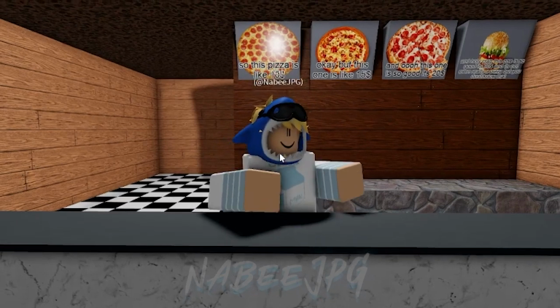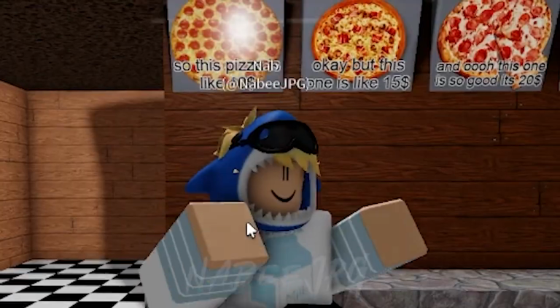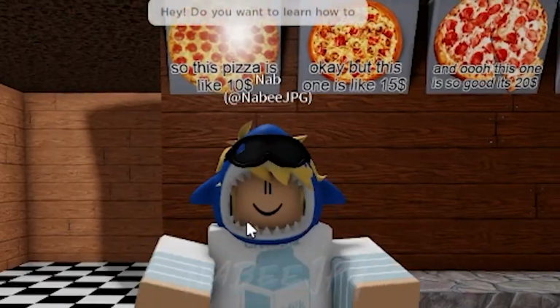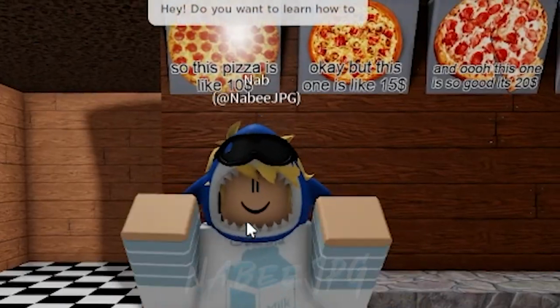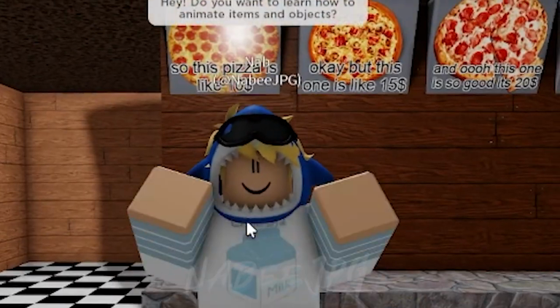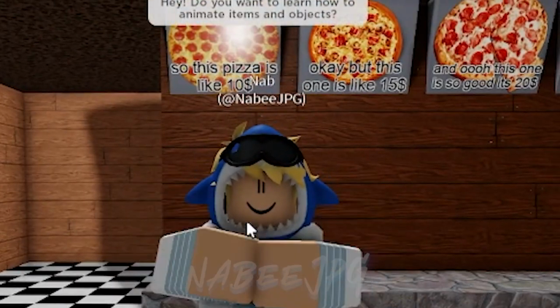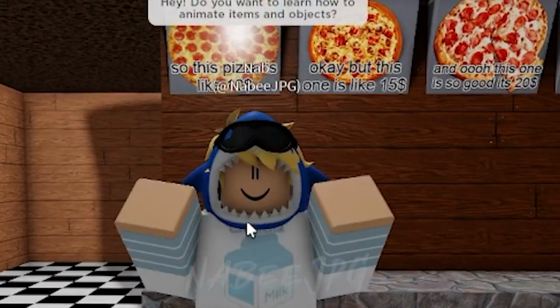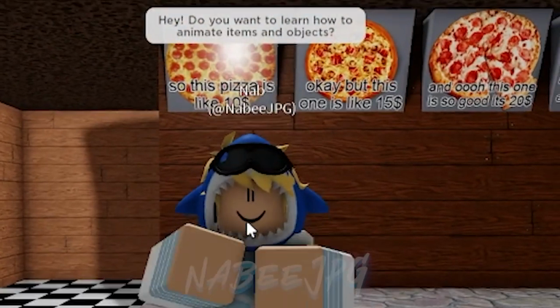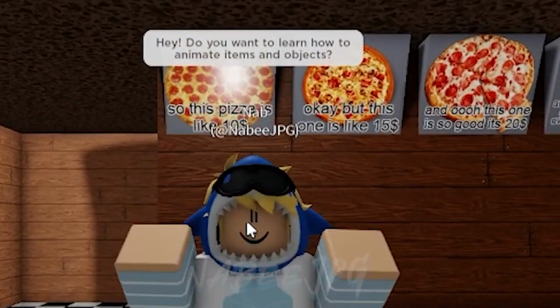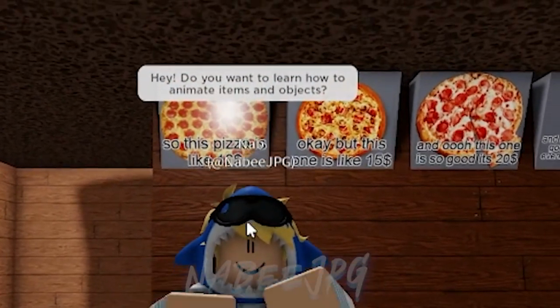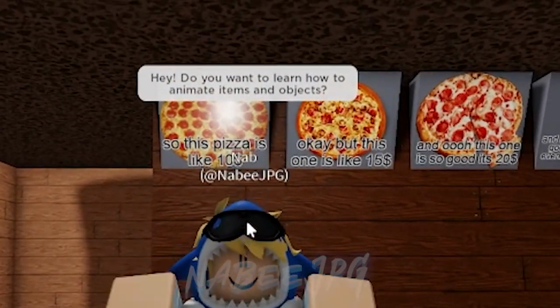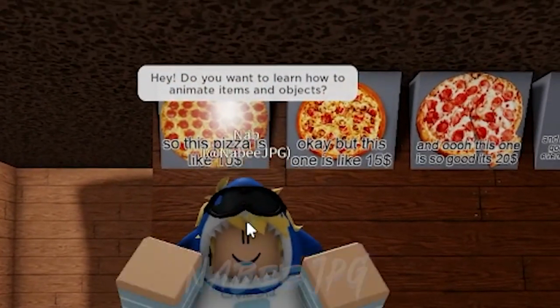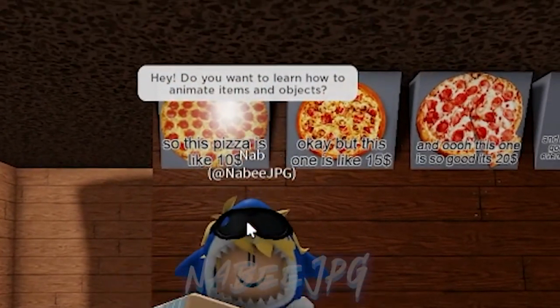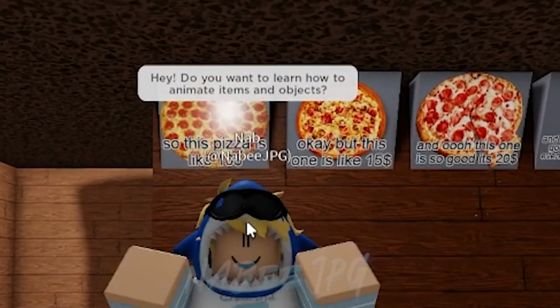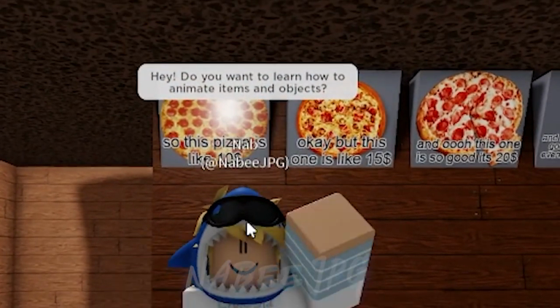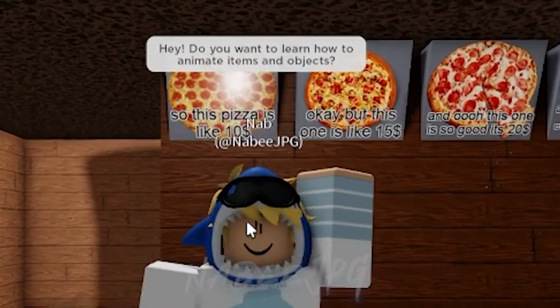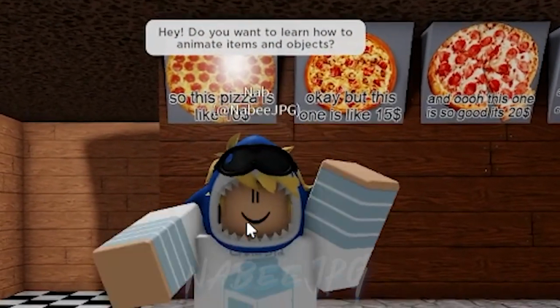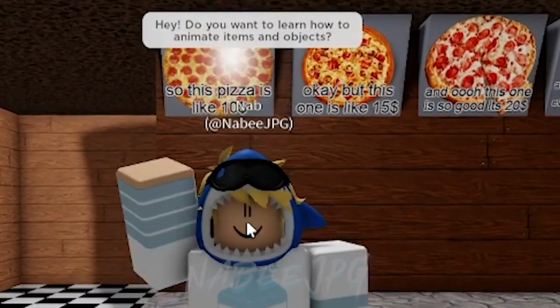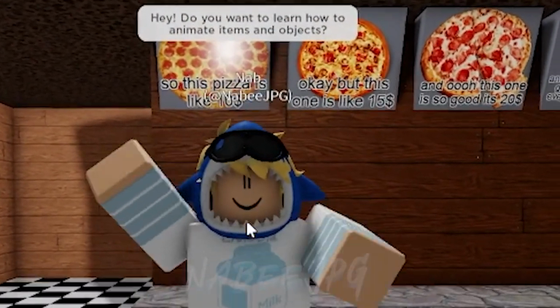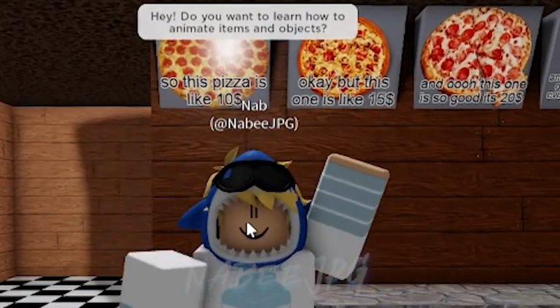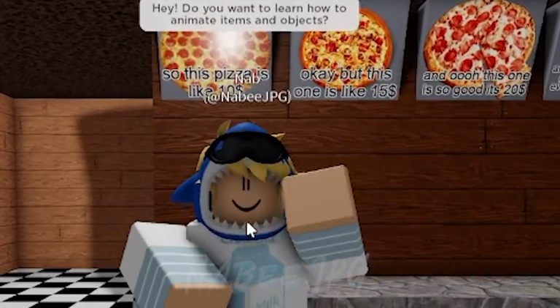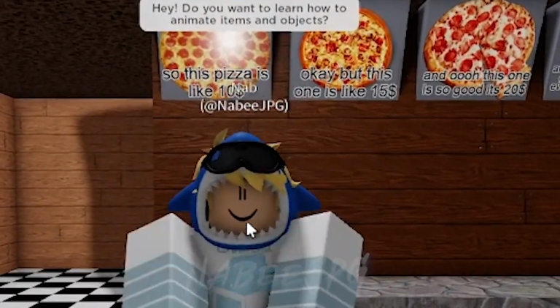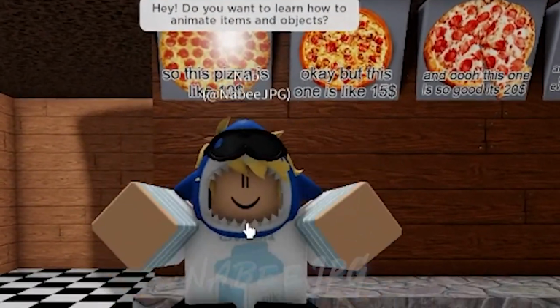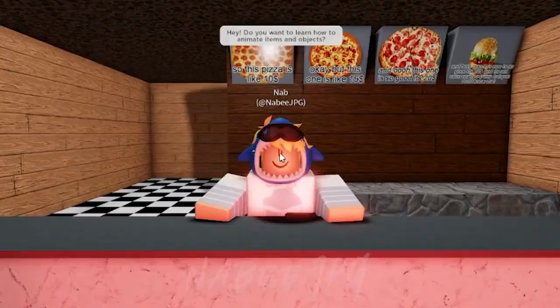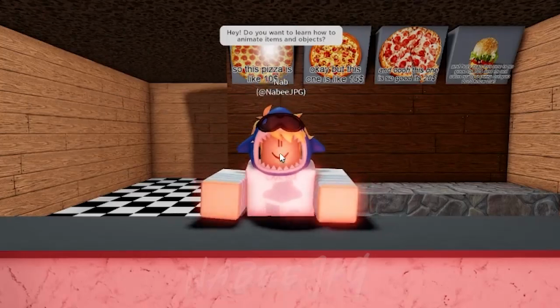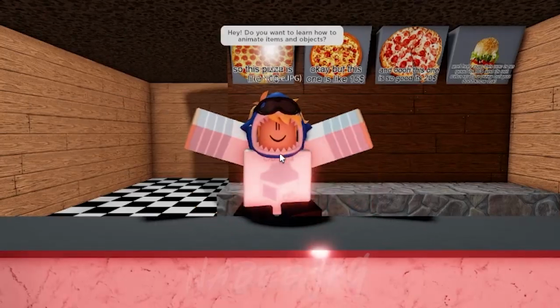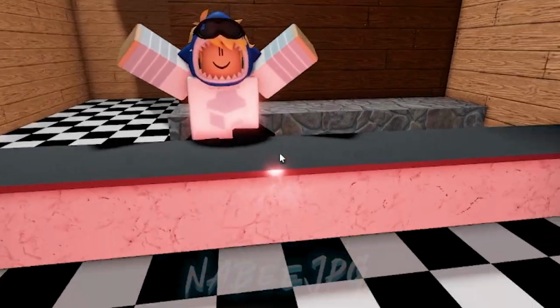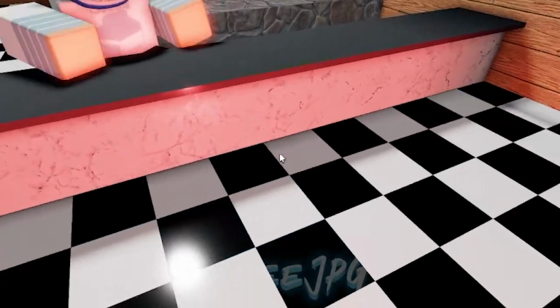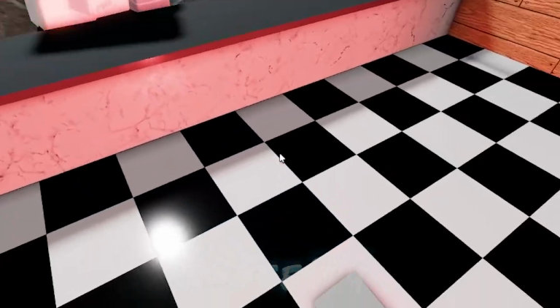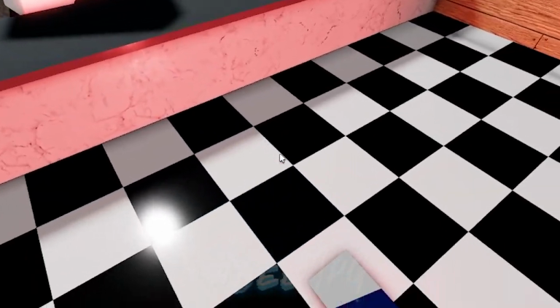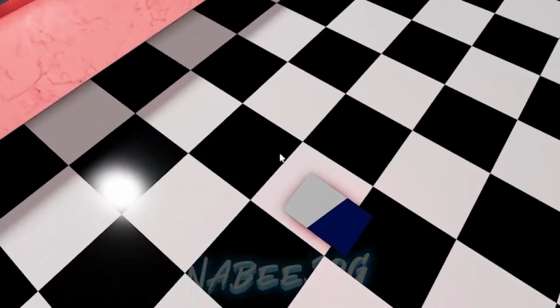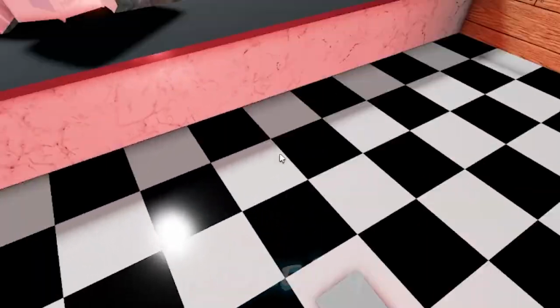Hey, do you want to learn how to animate items and objects?